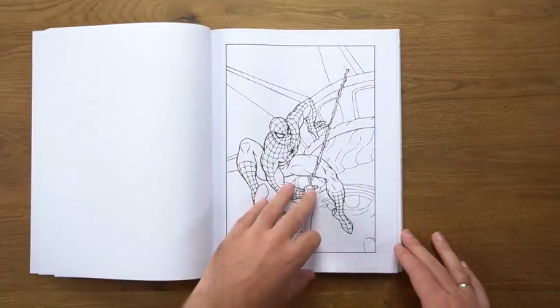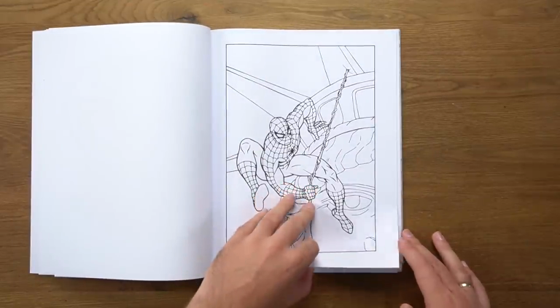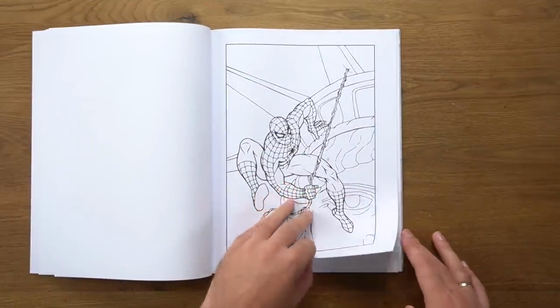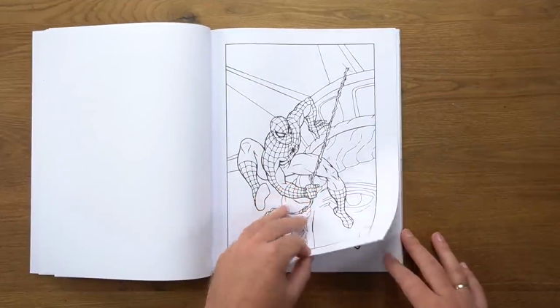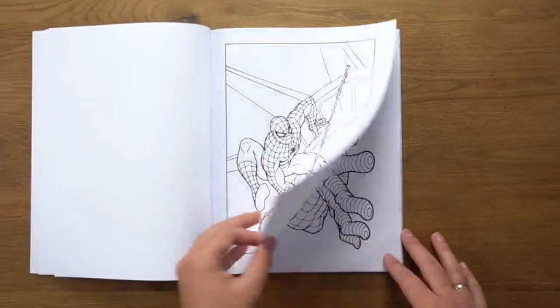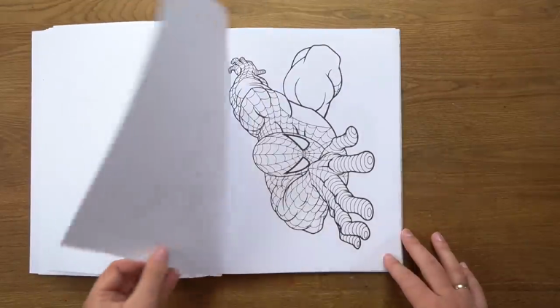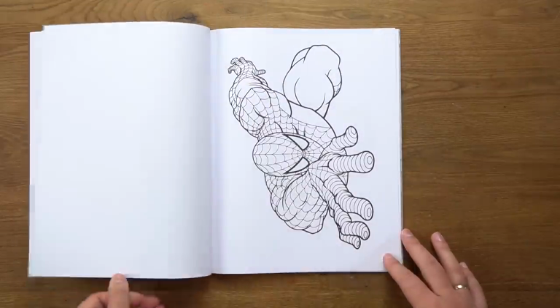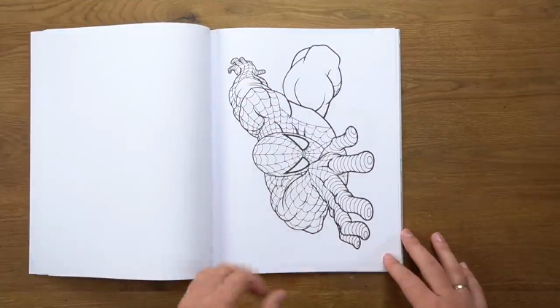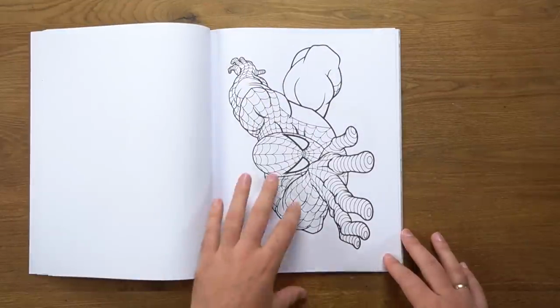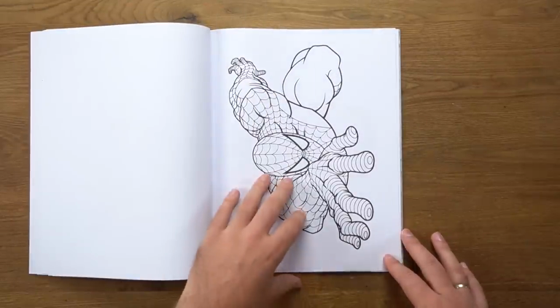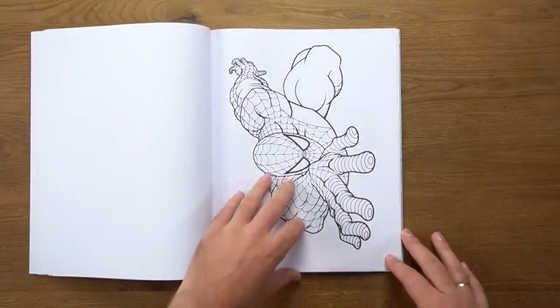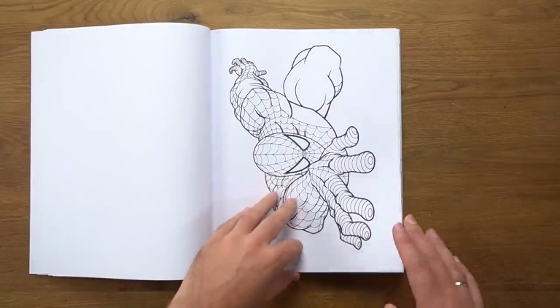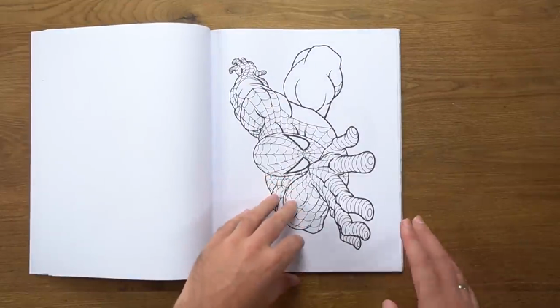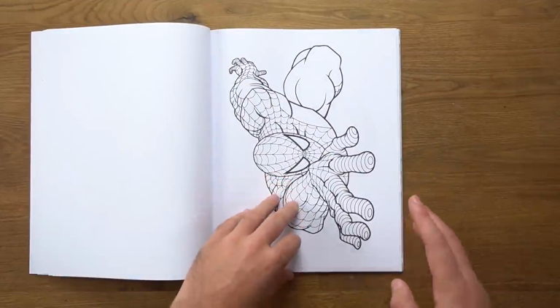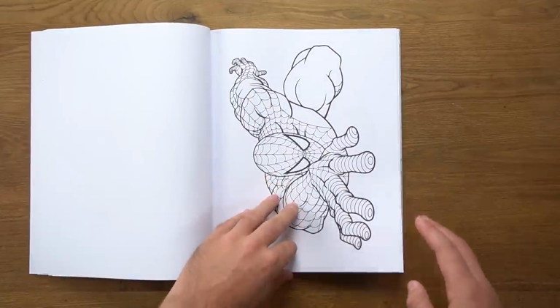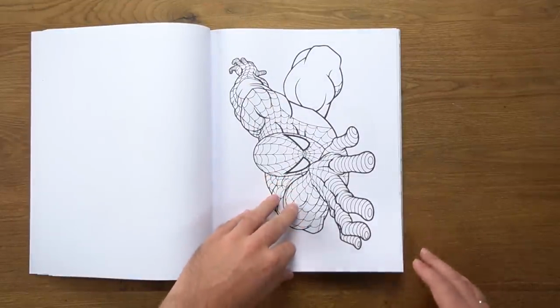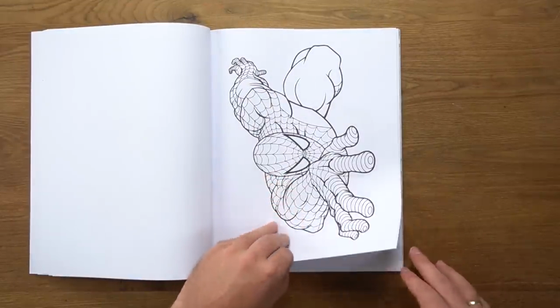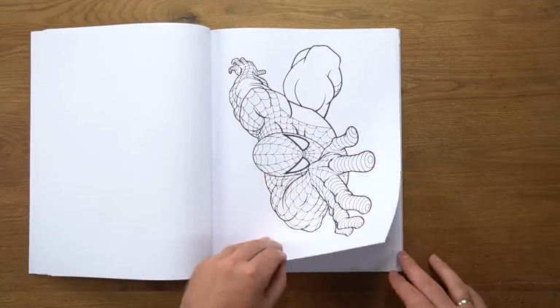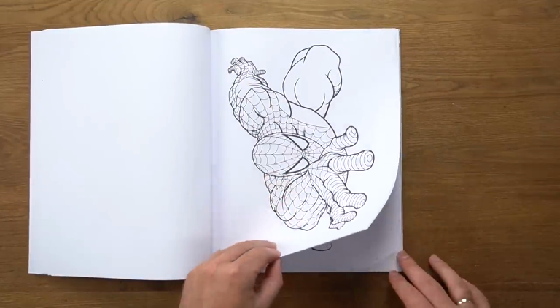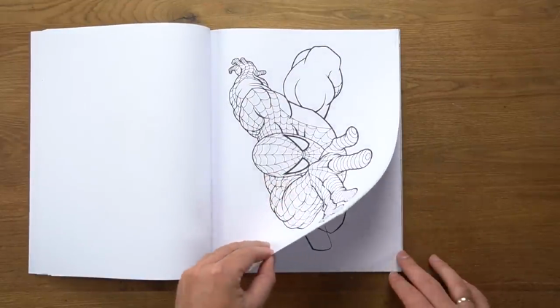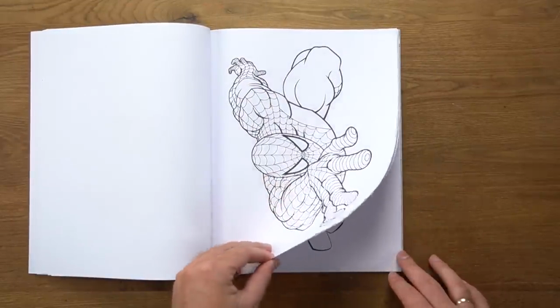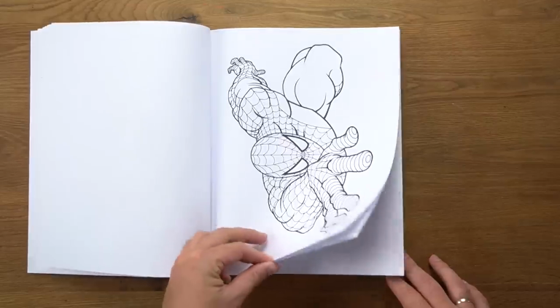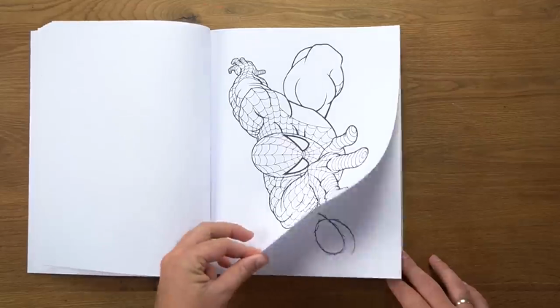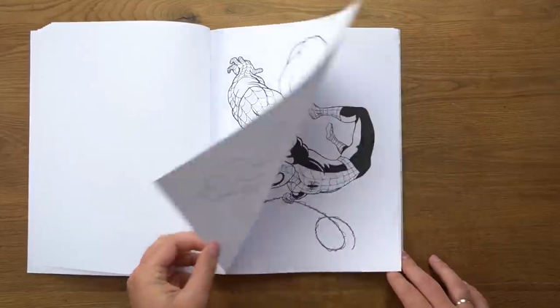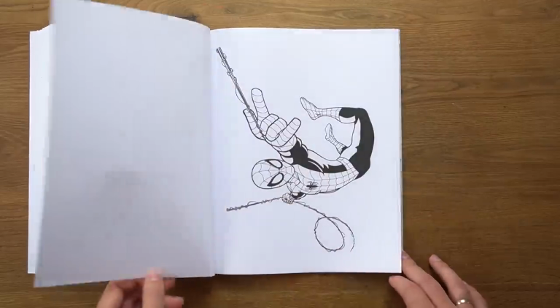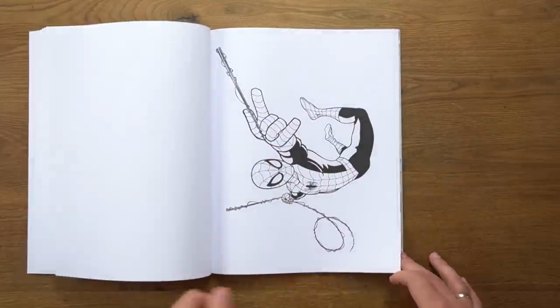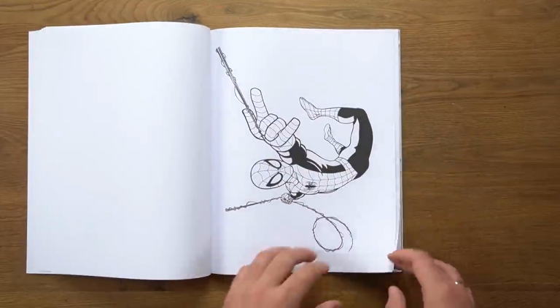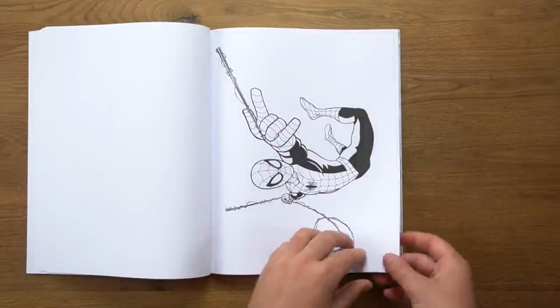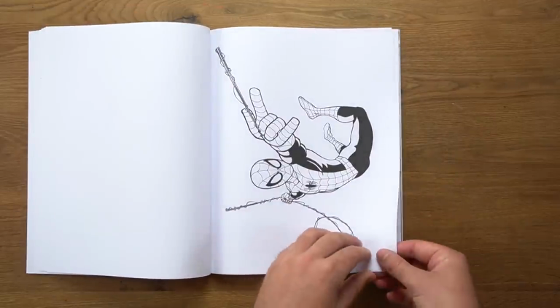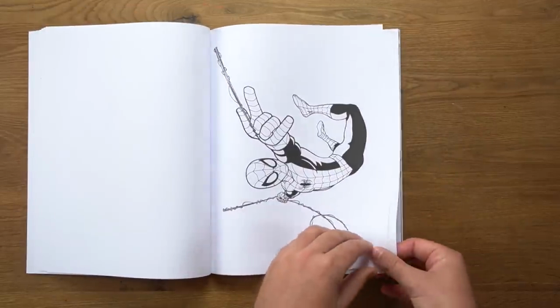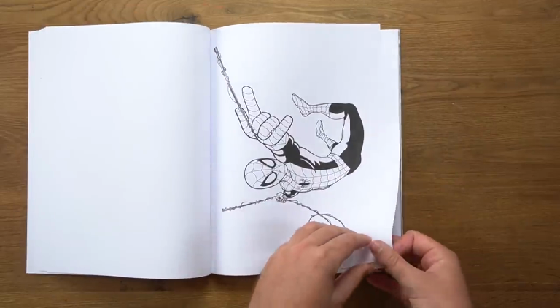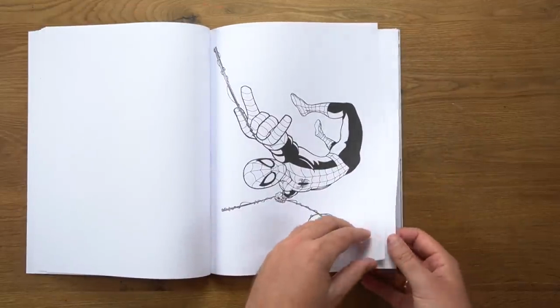The images in this book are actually really, really good. It's full of creative images and obviously very dynamic poses too.